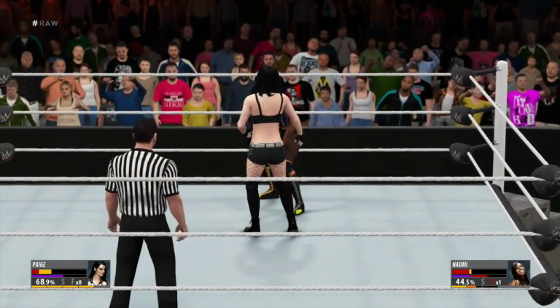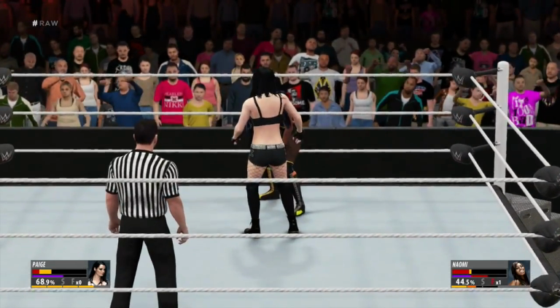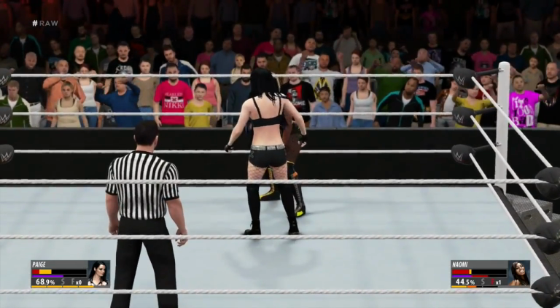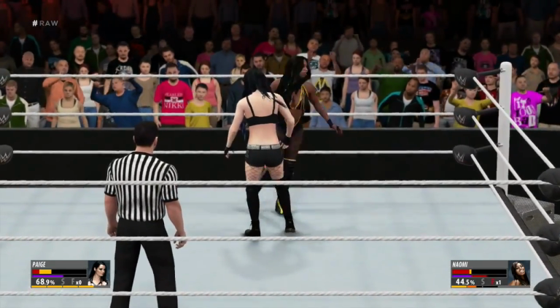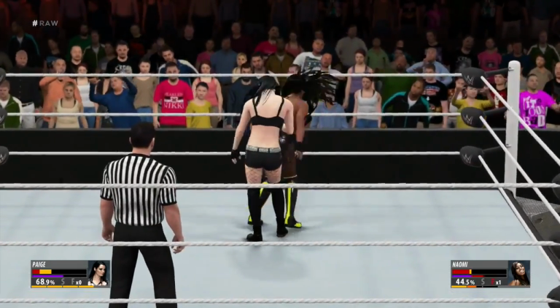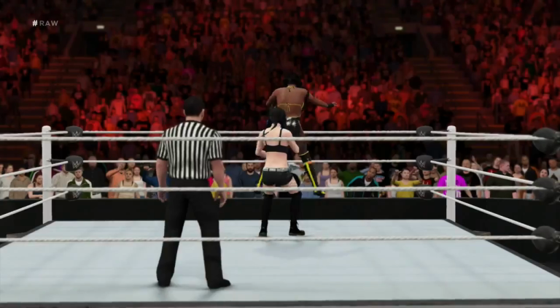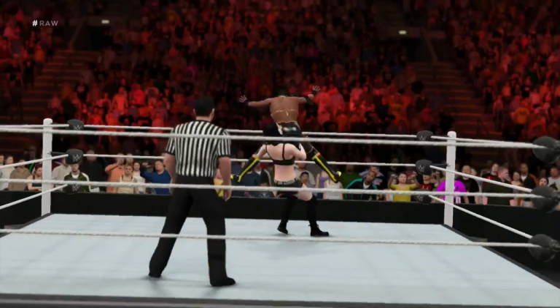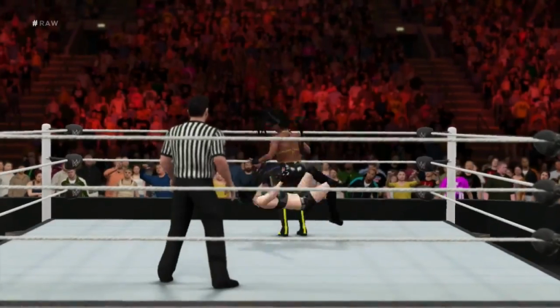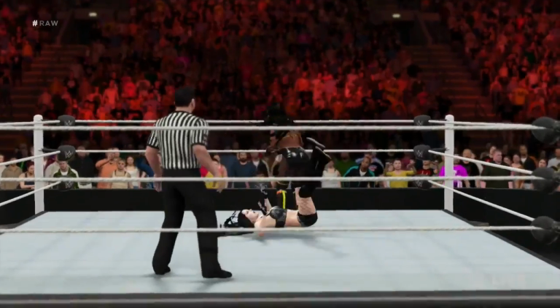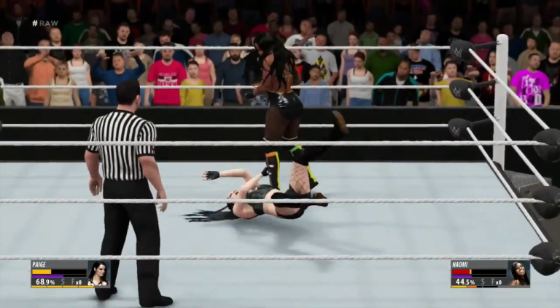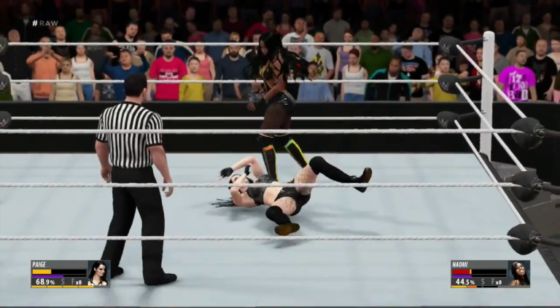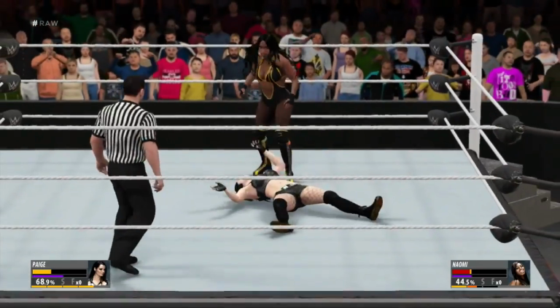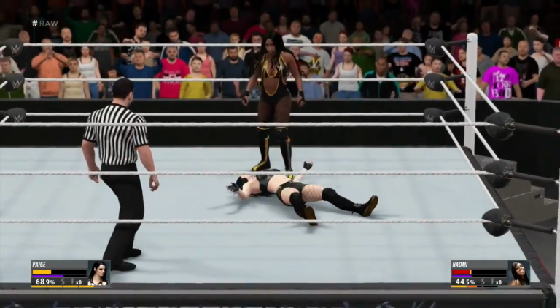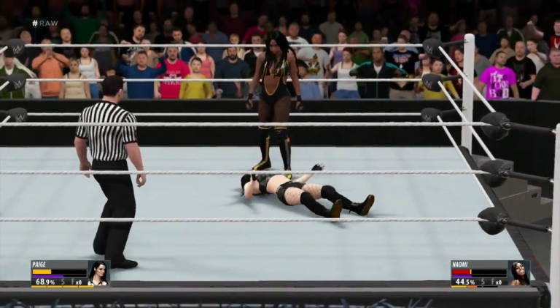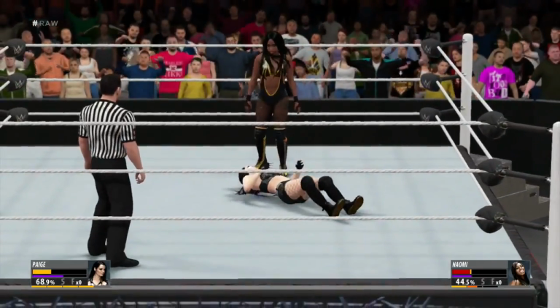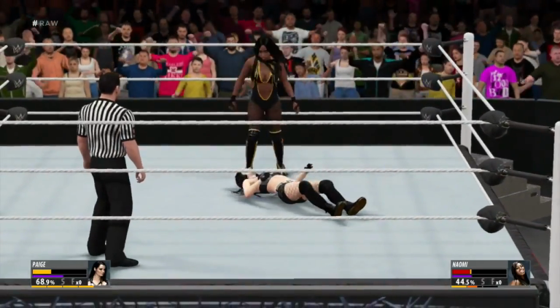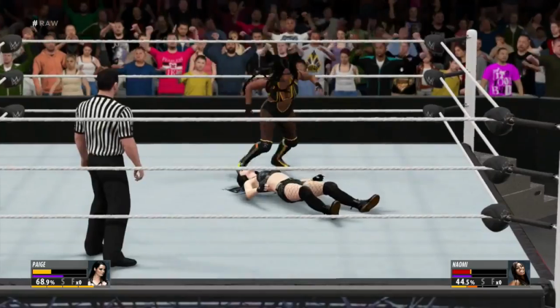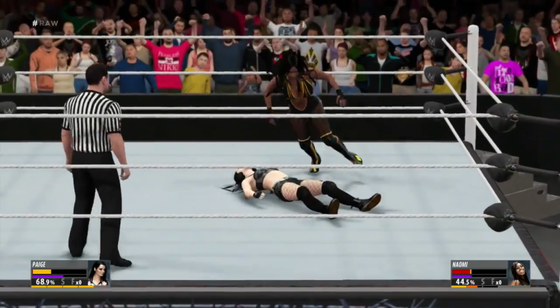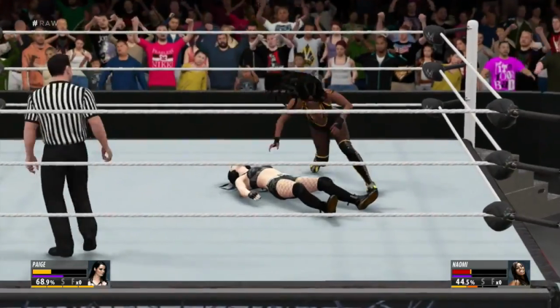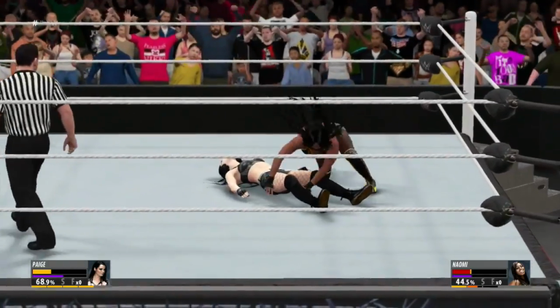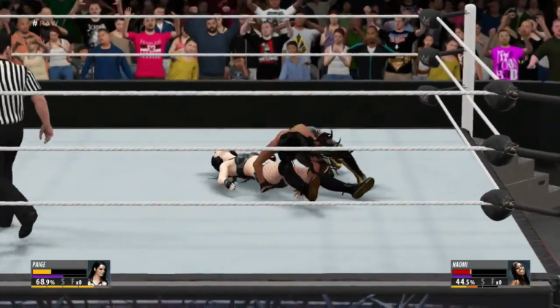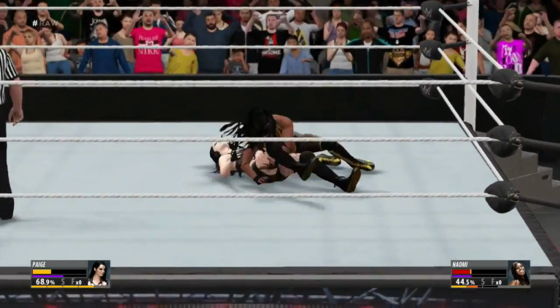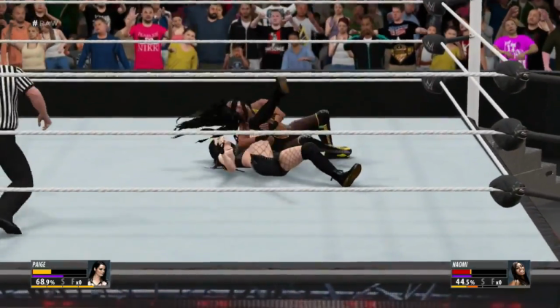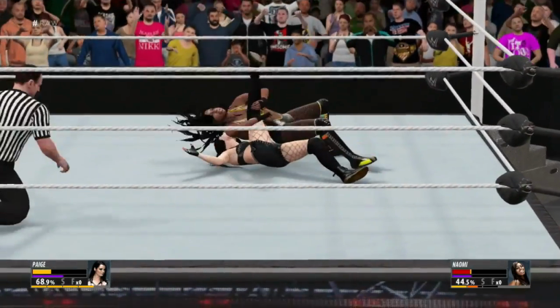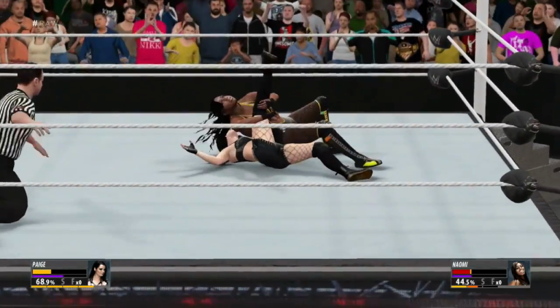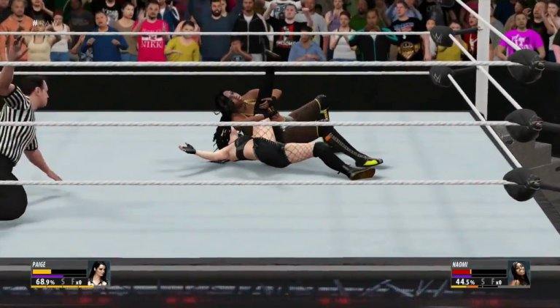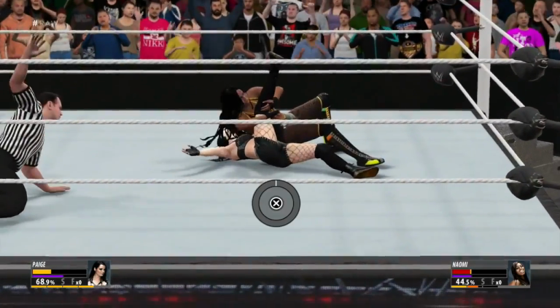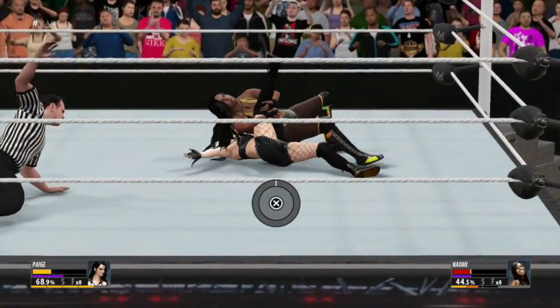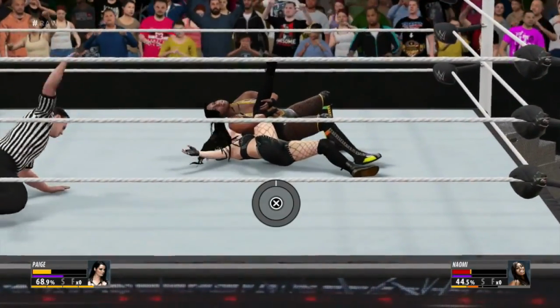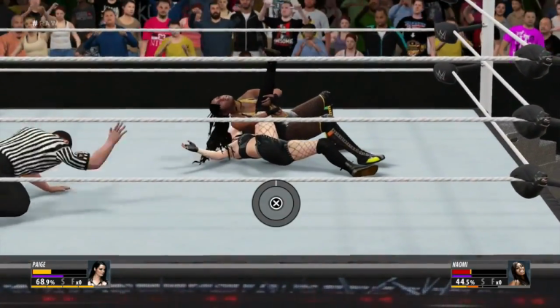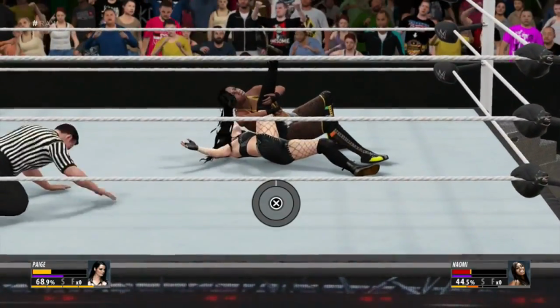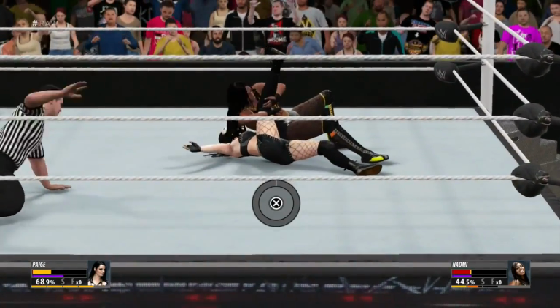Look at that — what an insane move by Naomi! The shoulders are down.